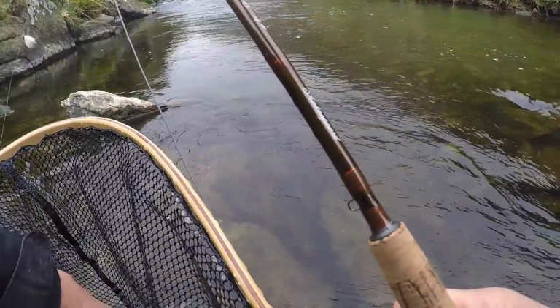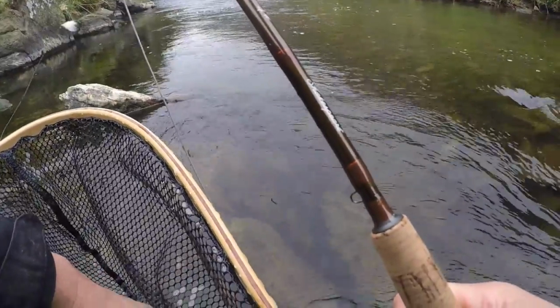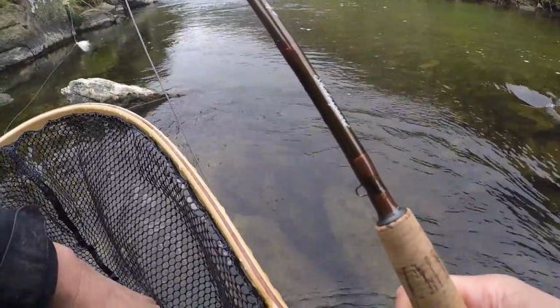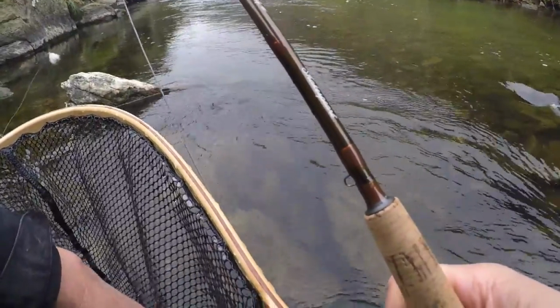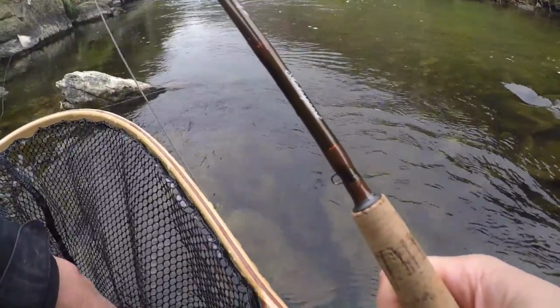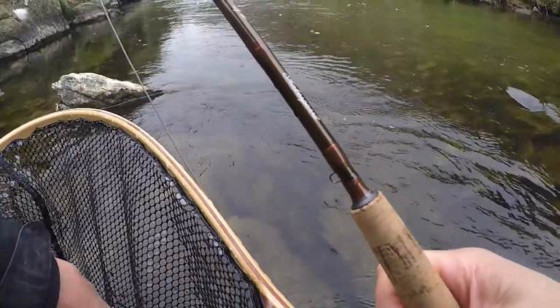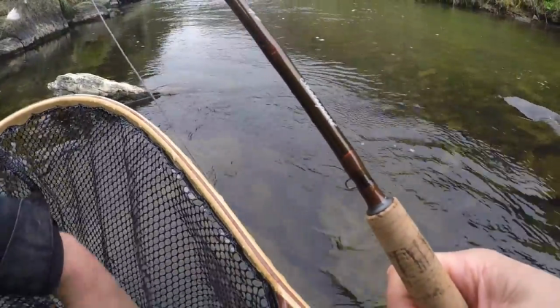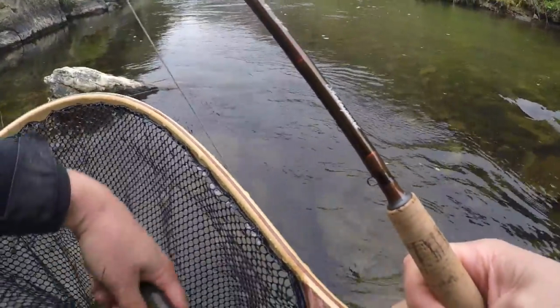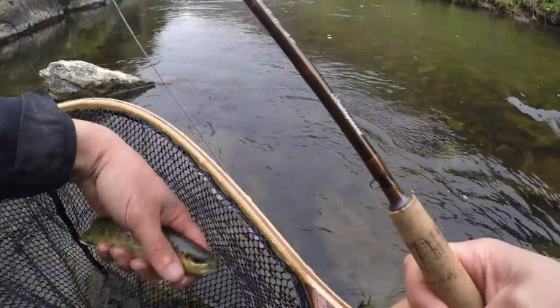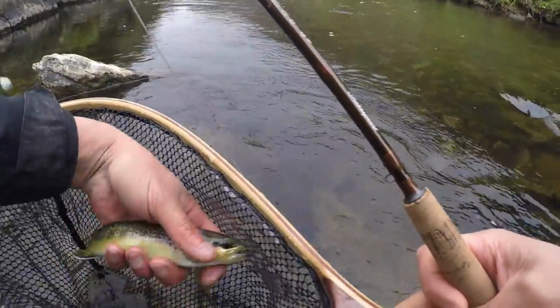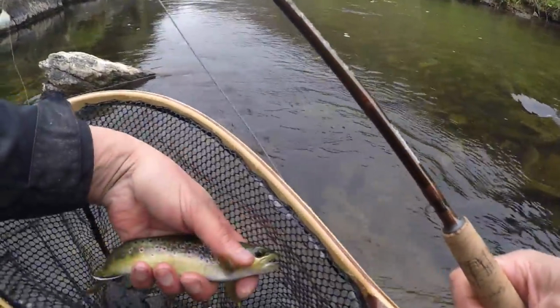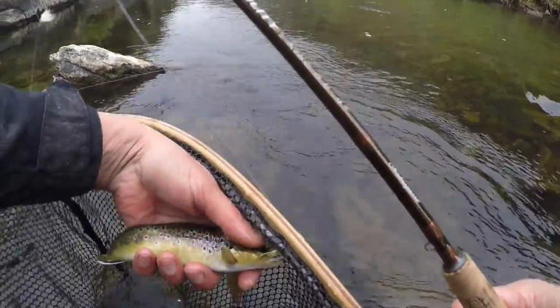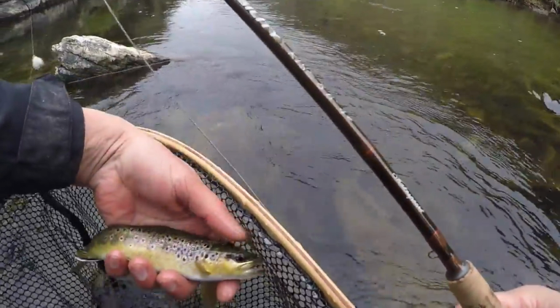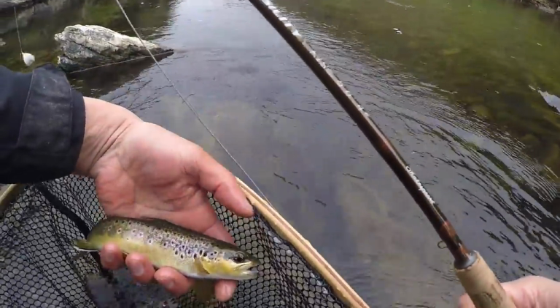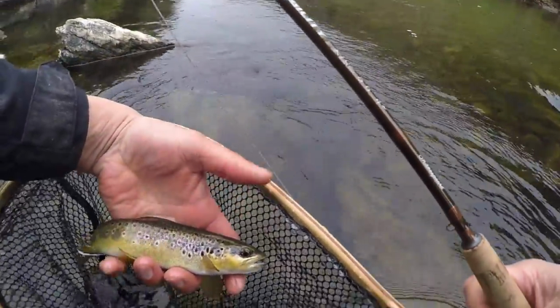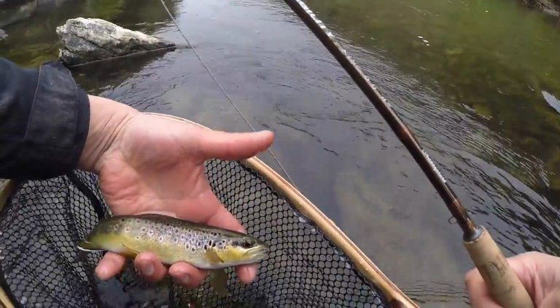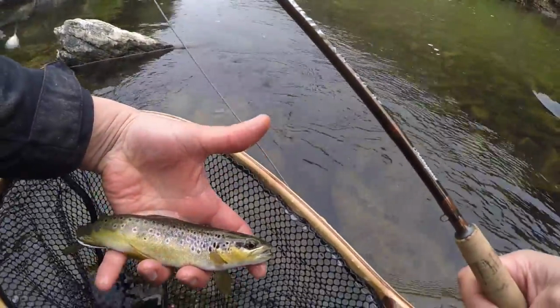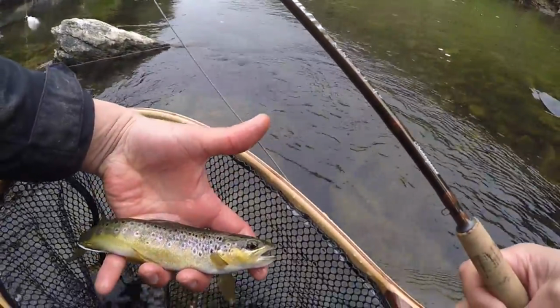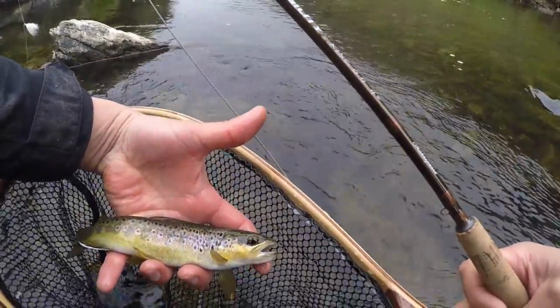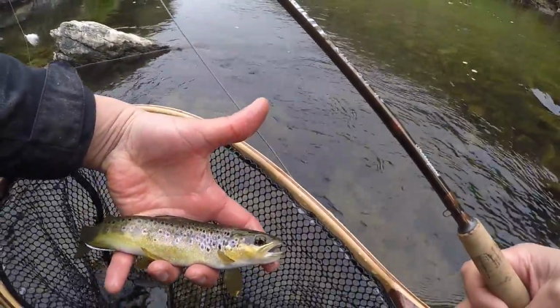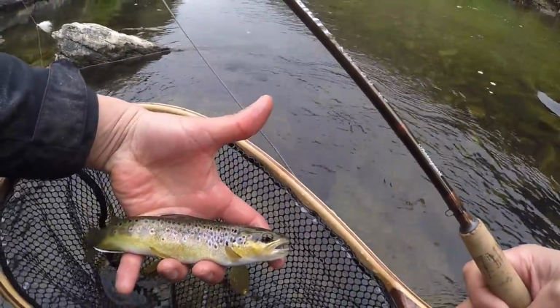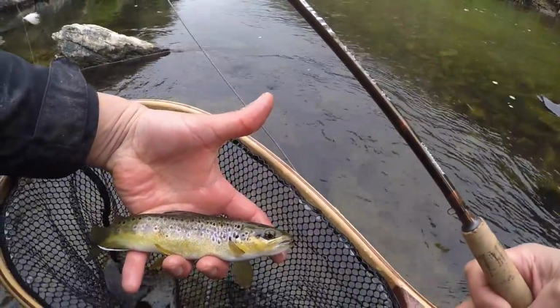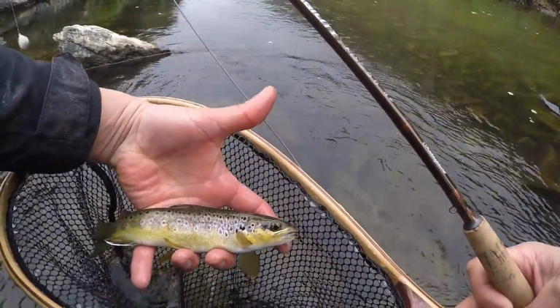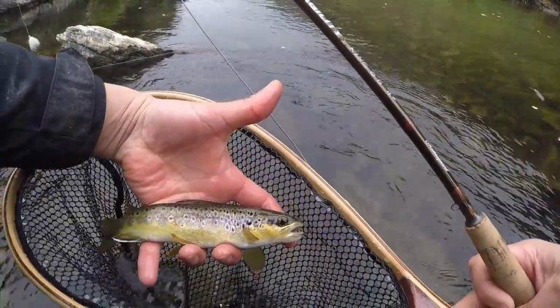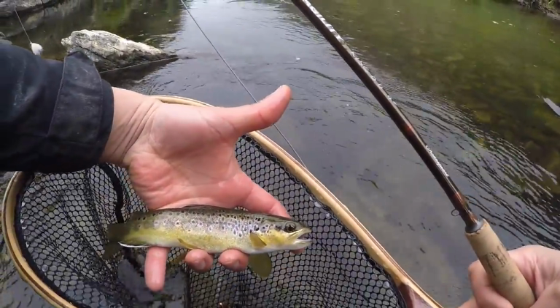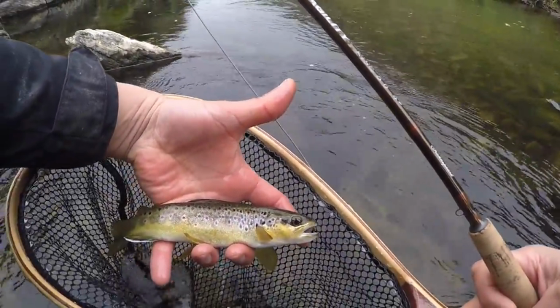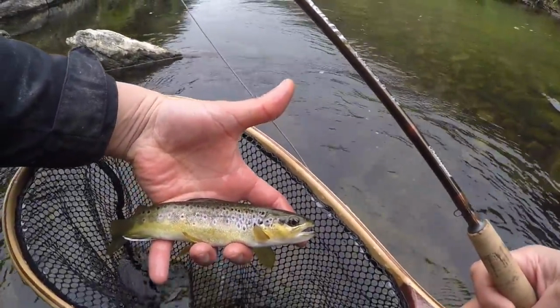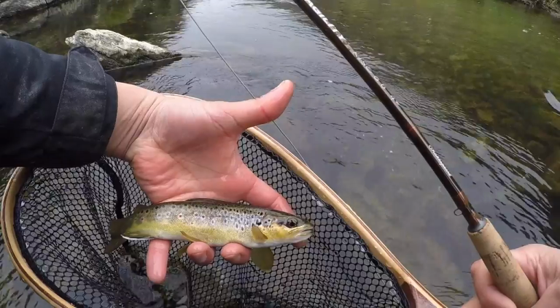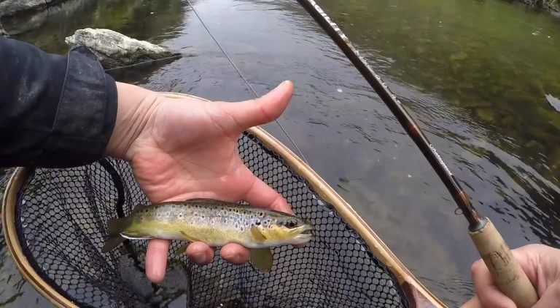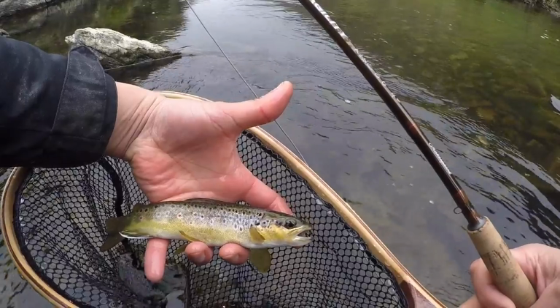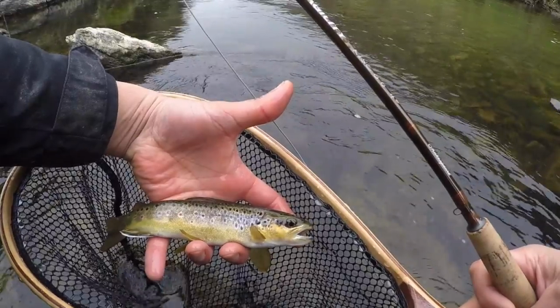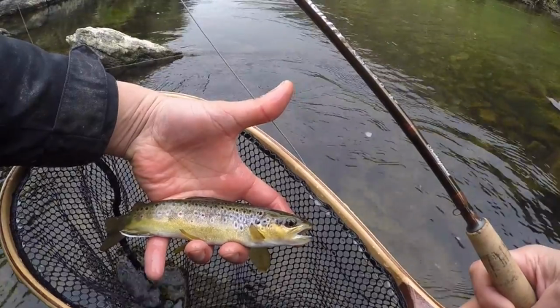And the hook's come out as well. Oh, look at the colours on him — absolutely stunning.